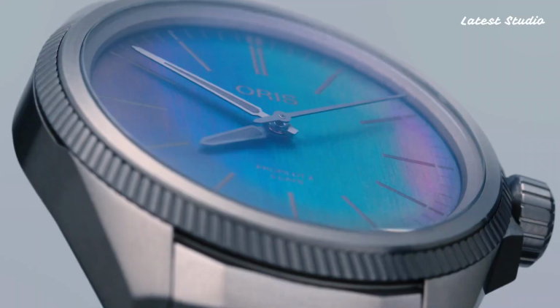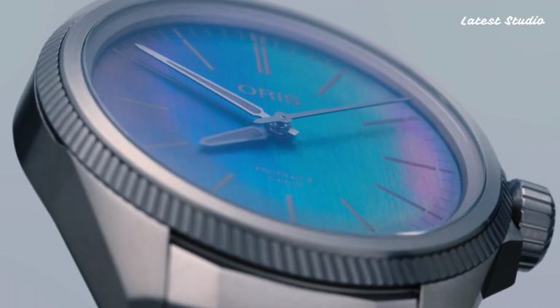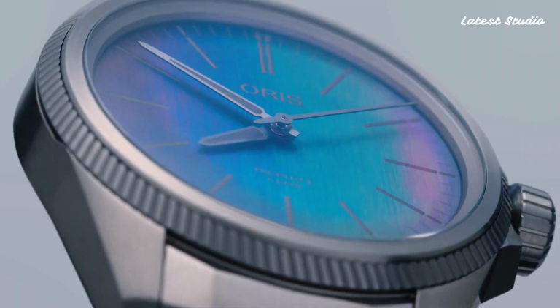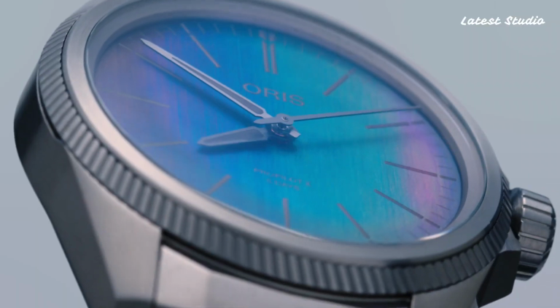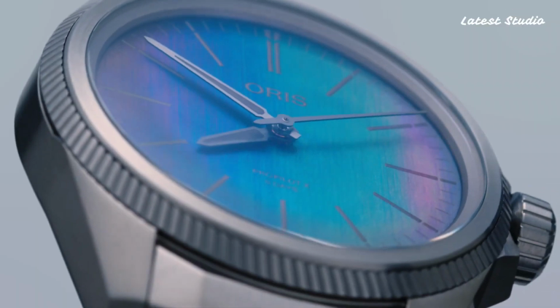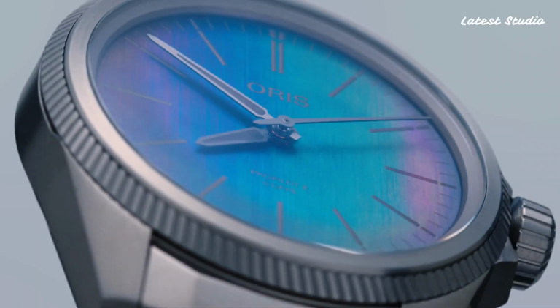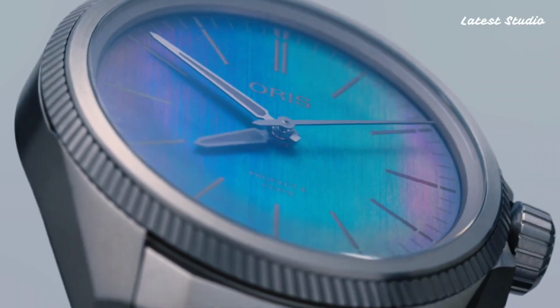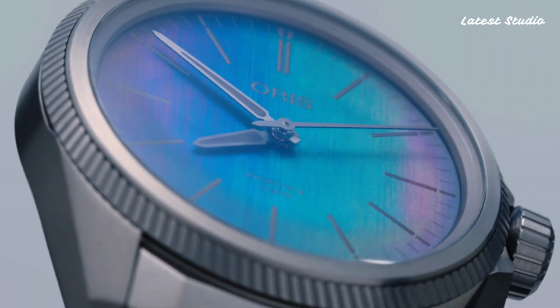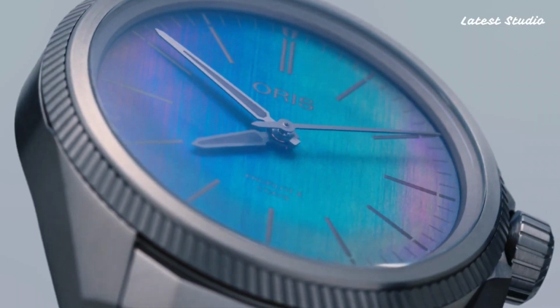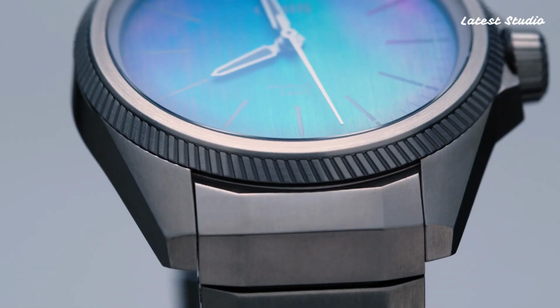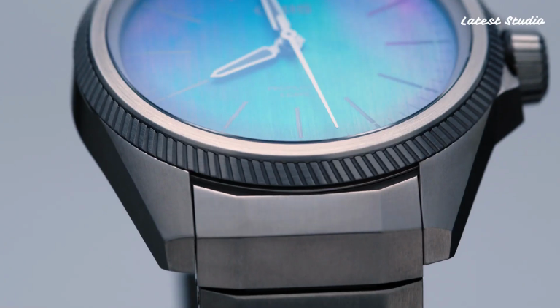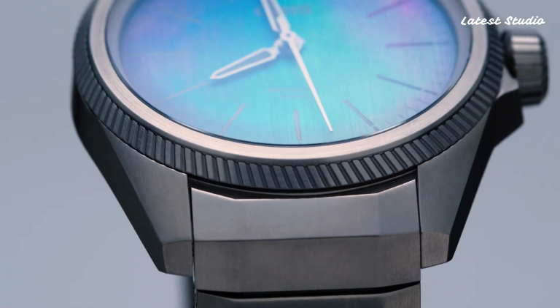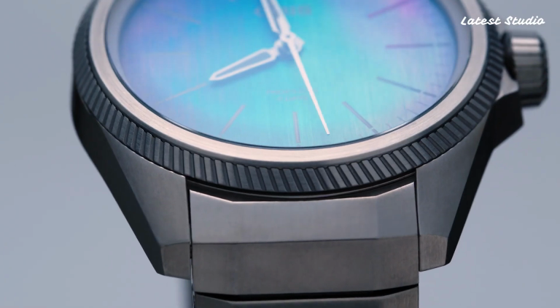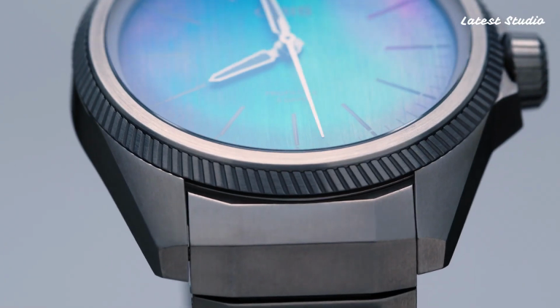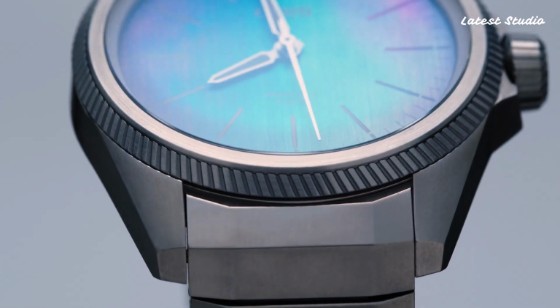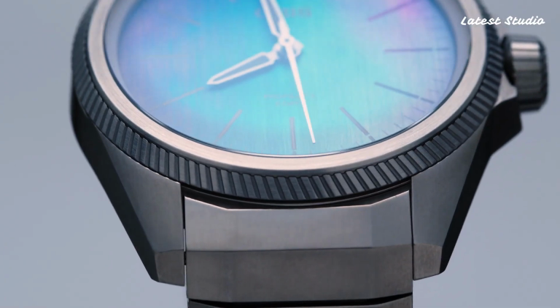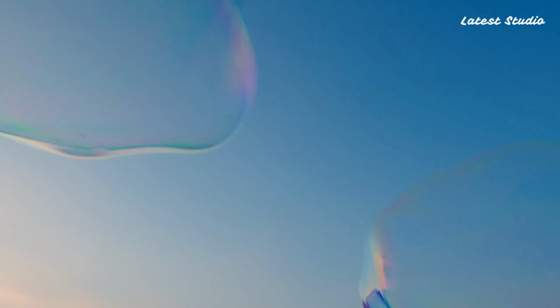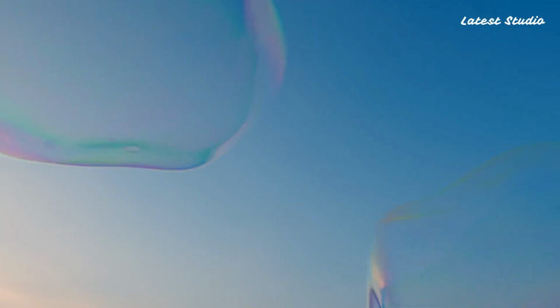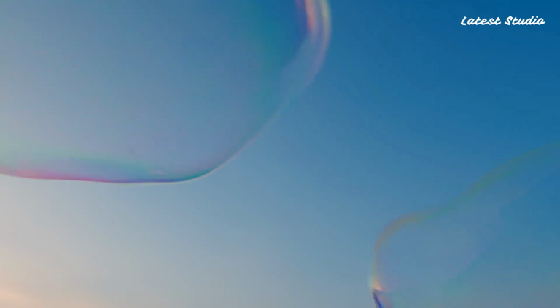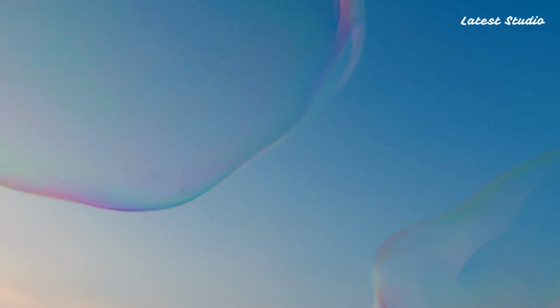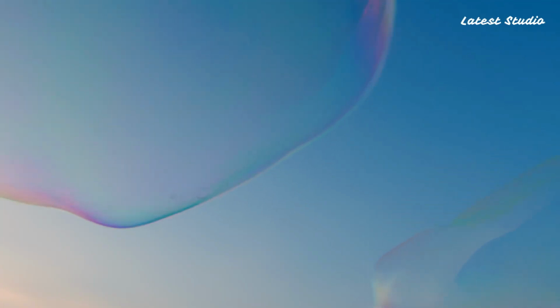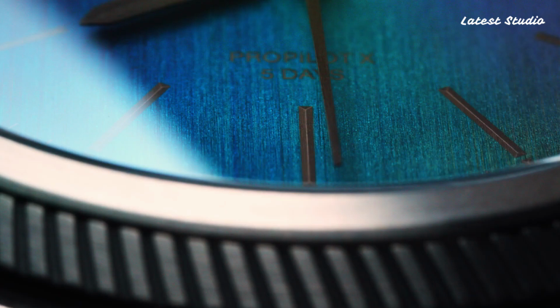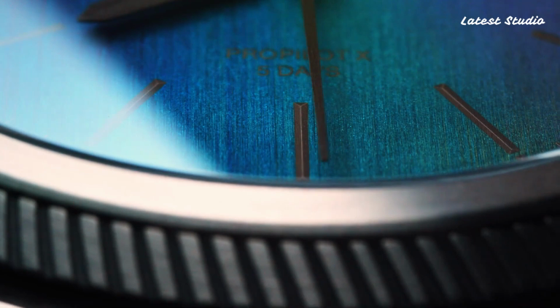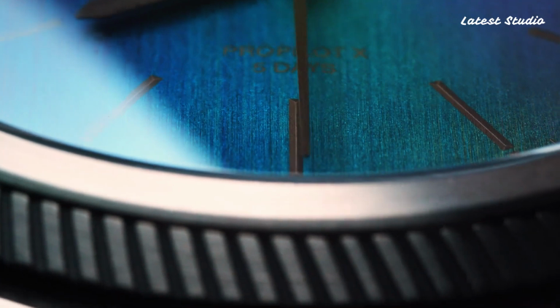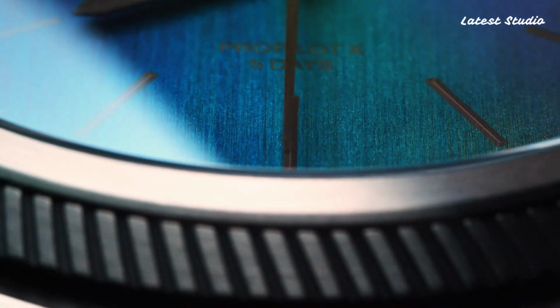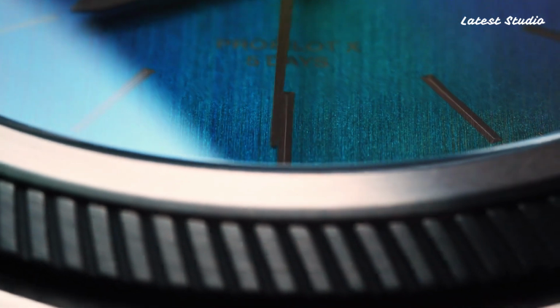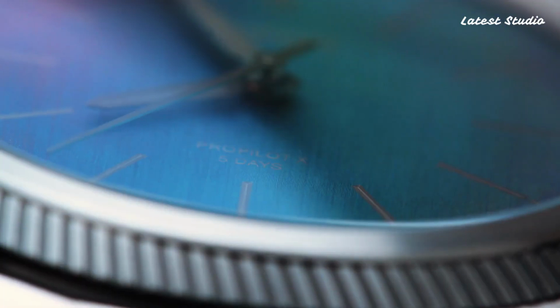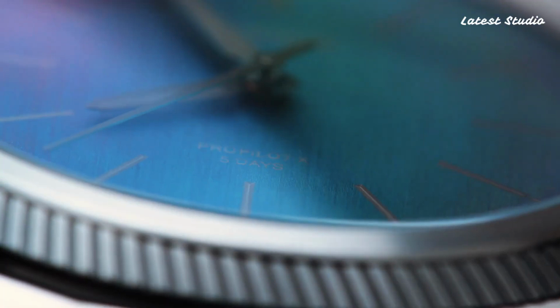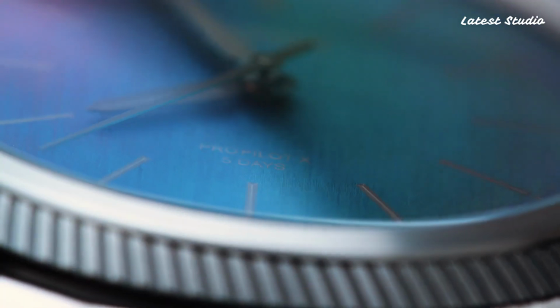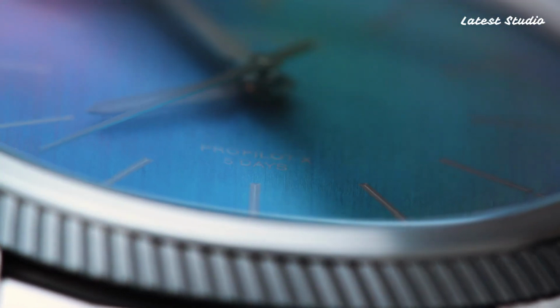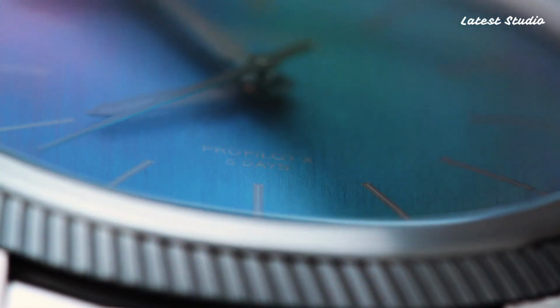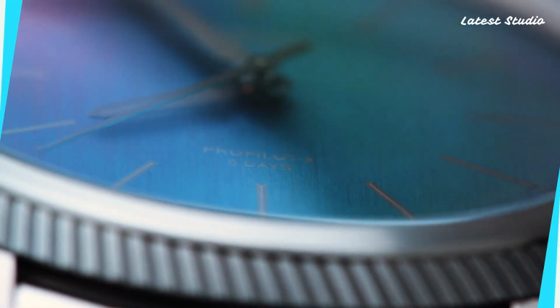Priced at $5,200, it's a testament to Oris's commitment to pushing the boundaries of design.